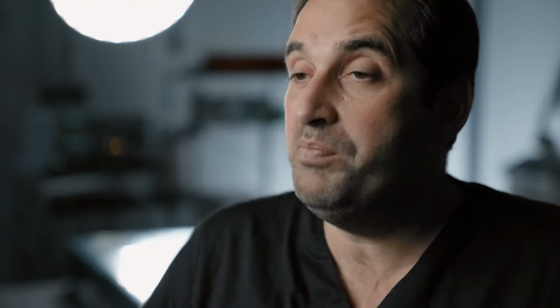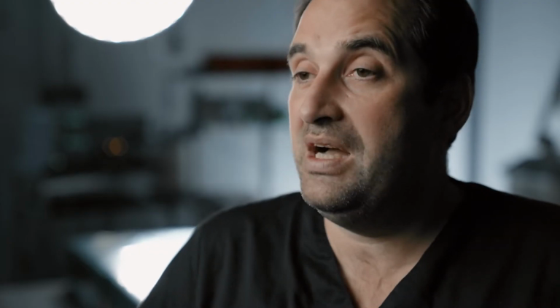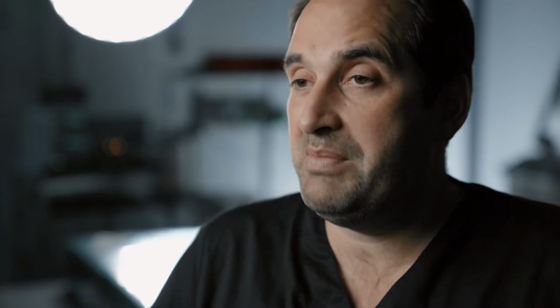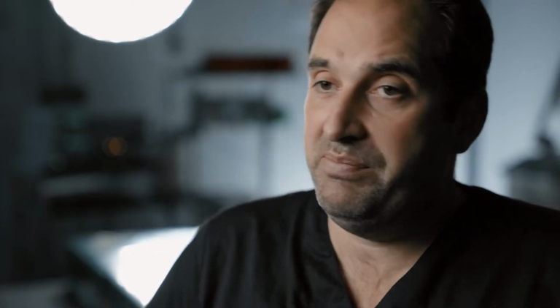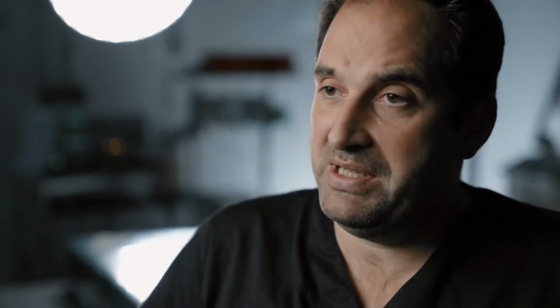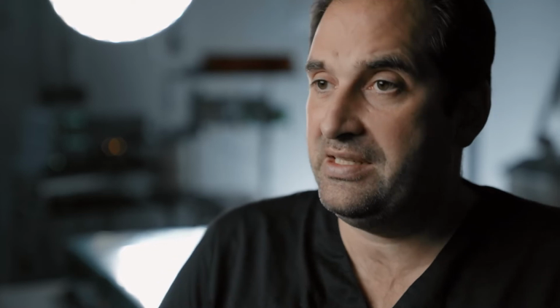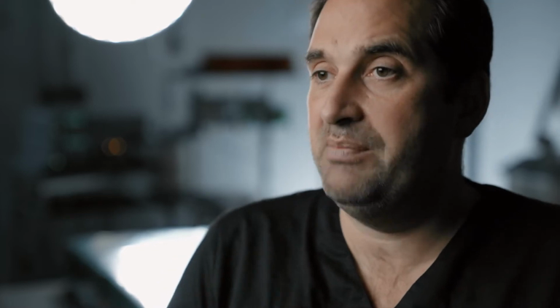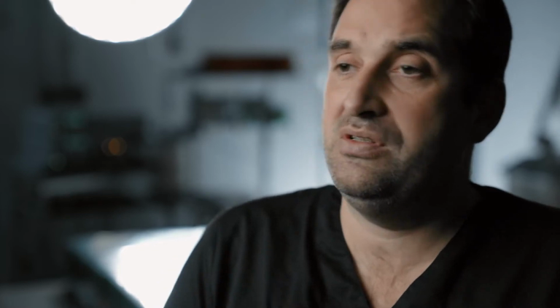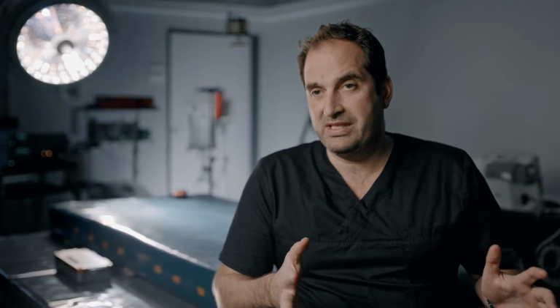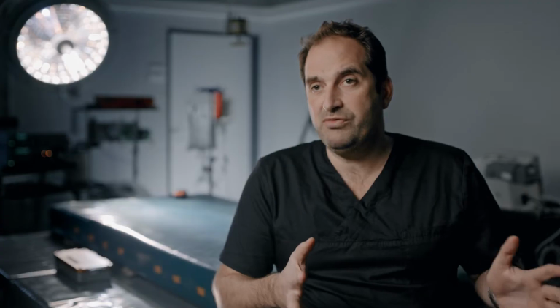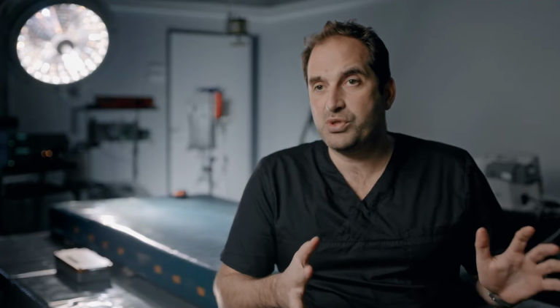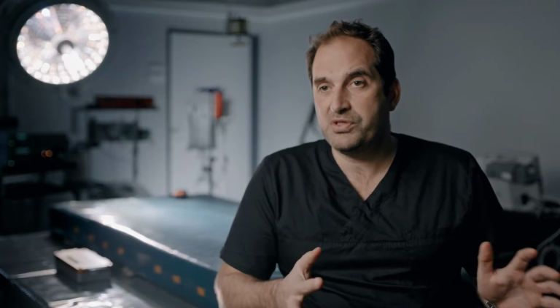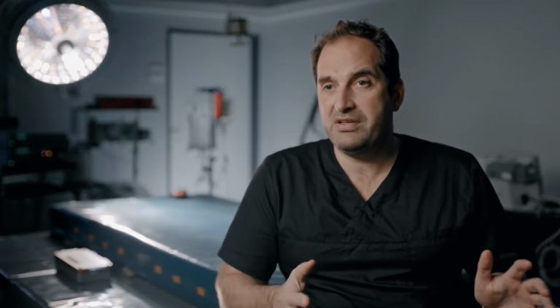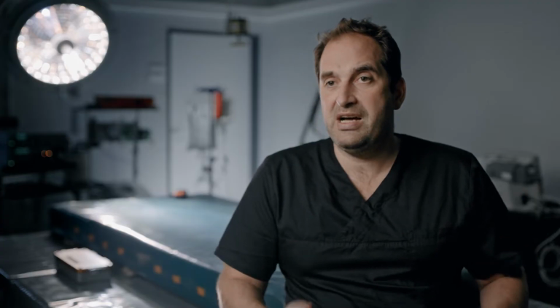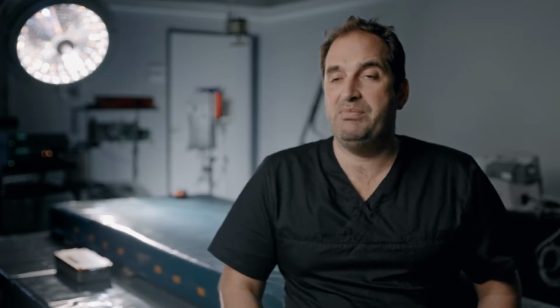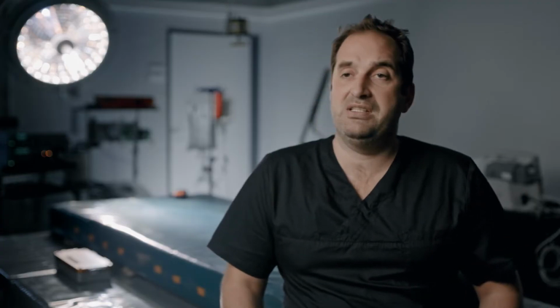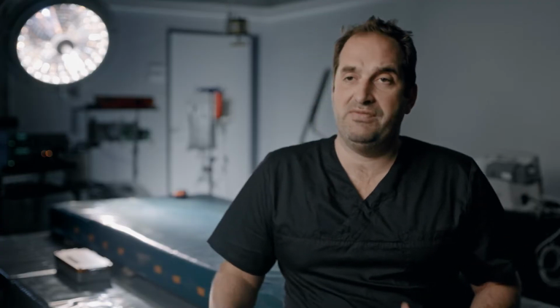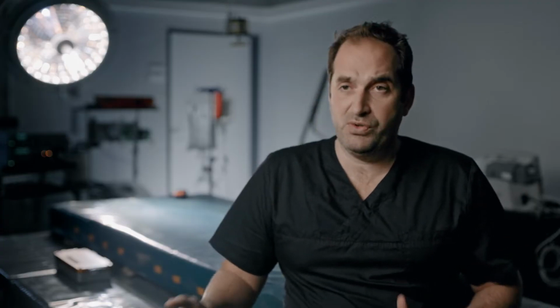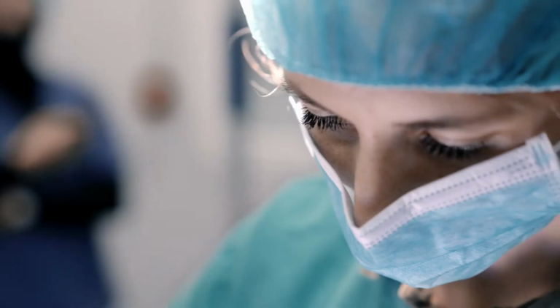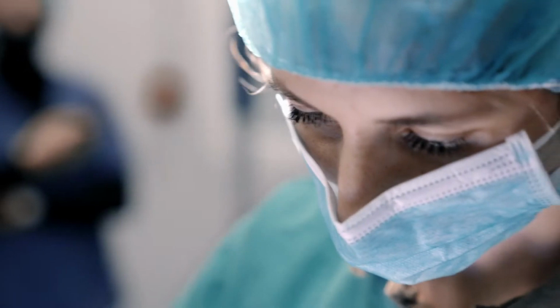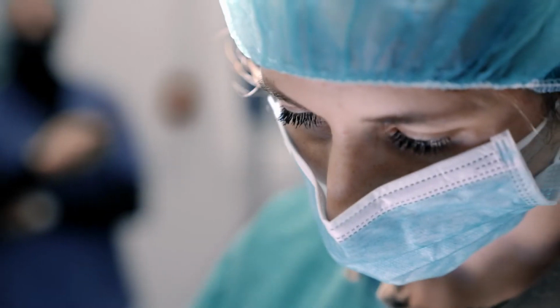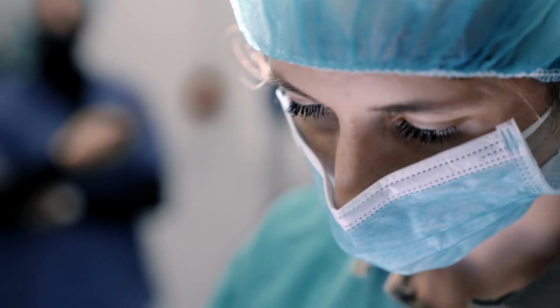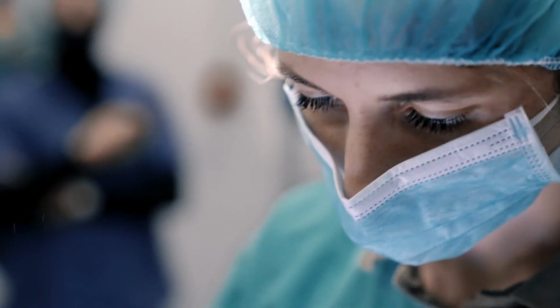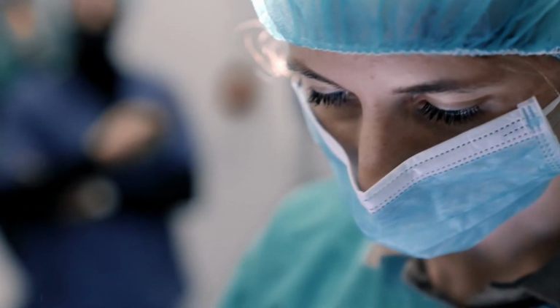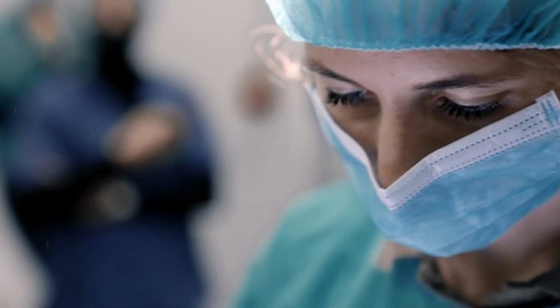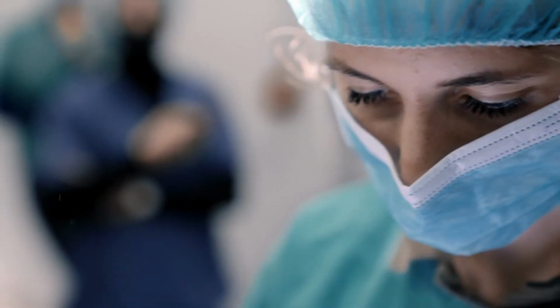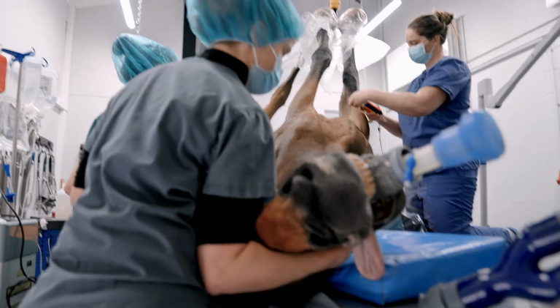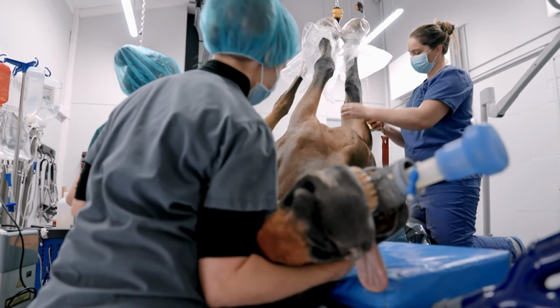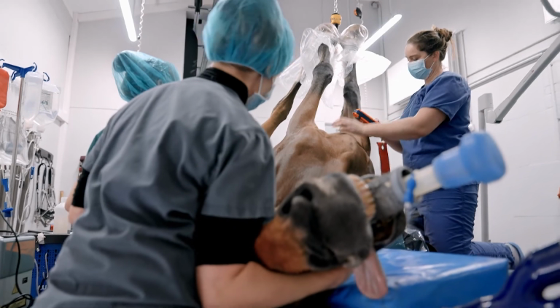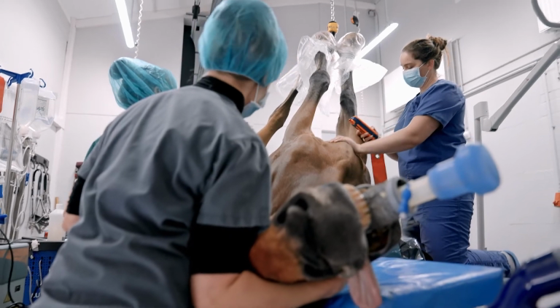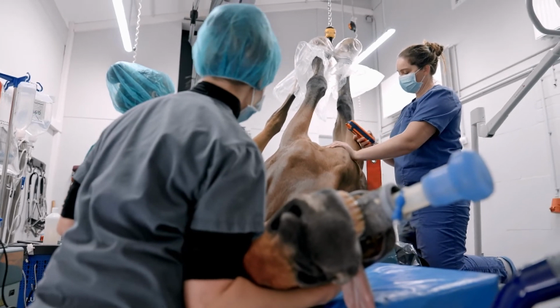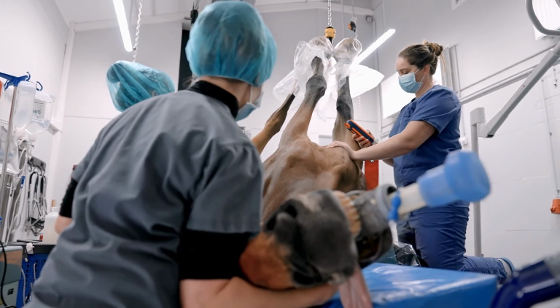We had two Beamer horse sets: one that was active and the other that was an inactive placebo. We never knew if the set was working or not.